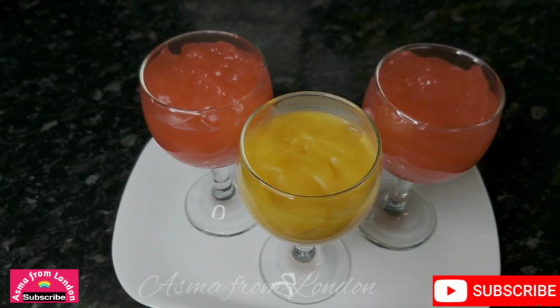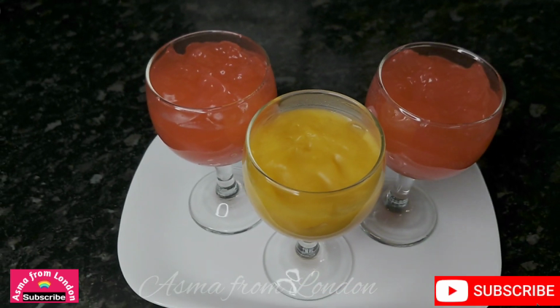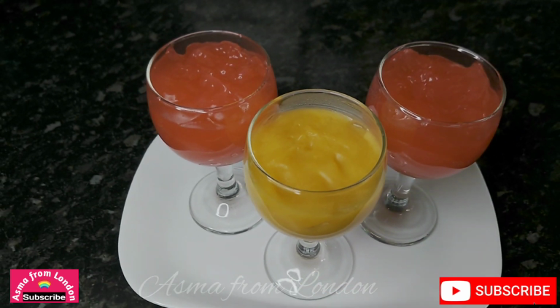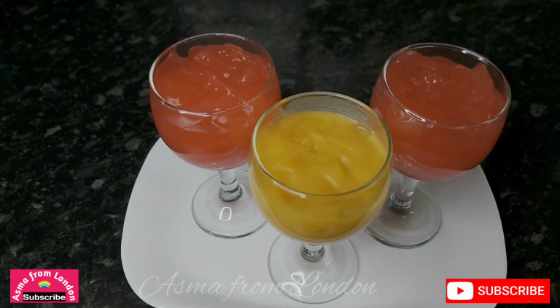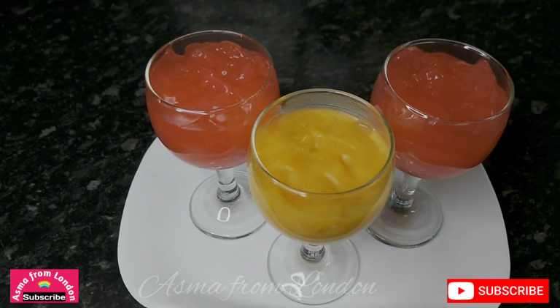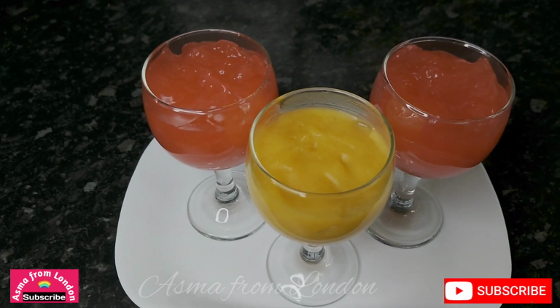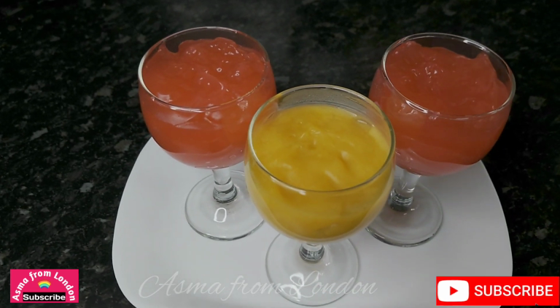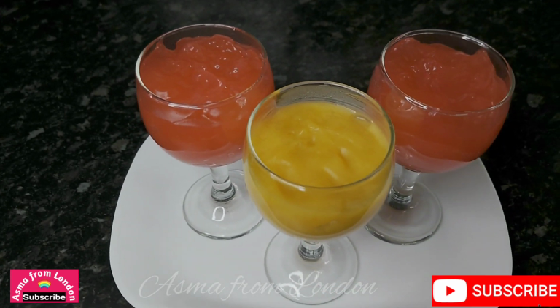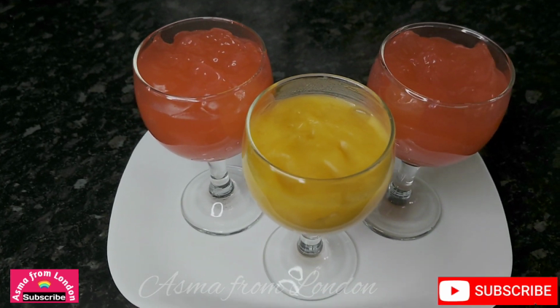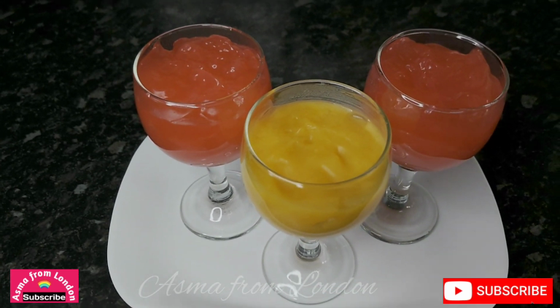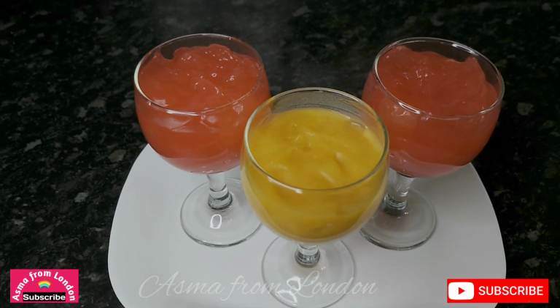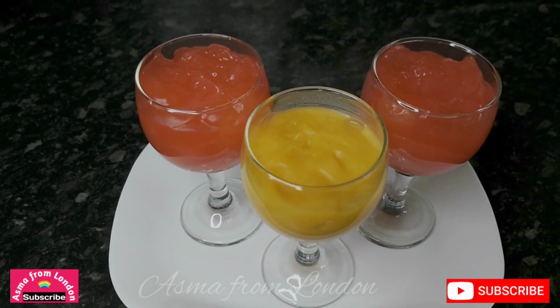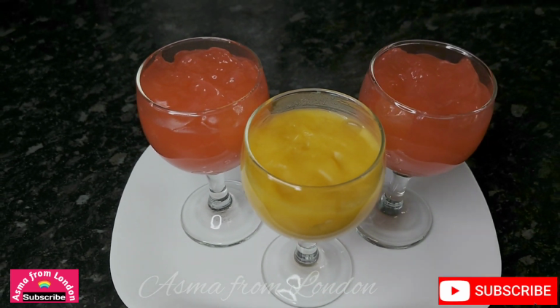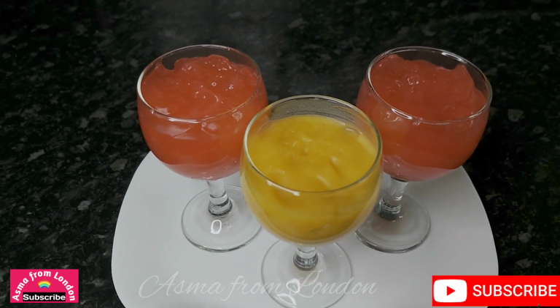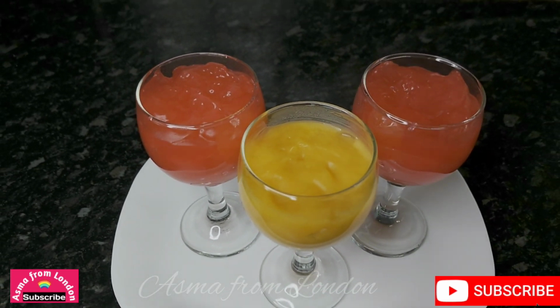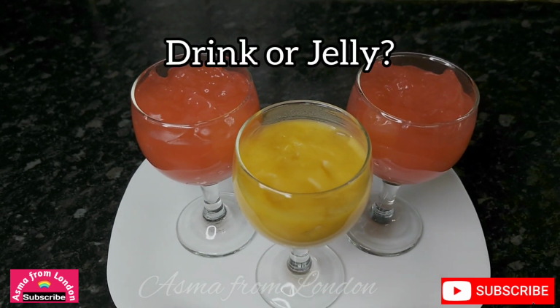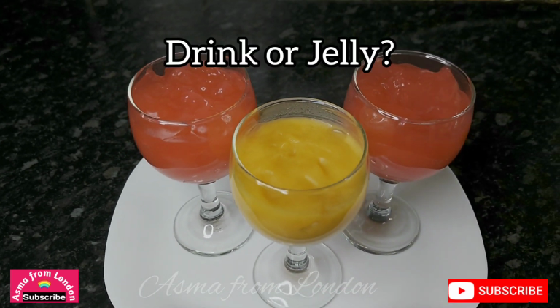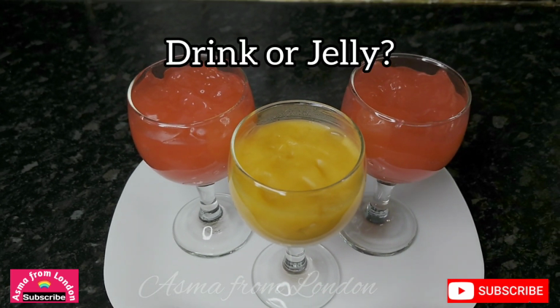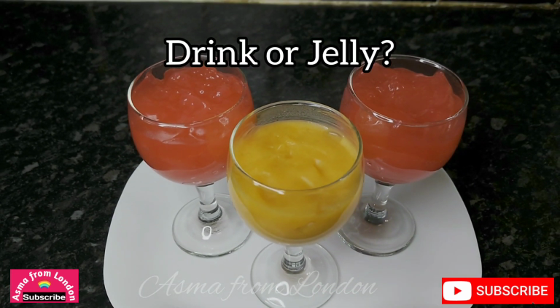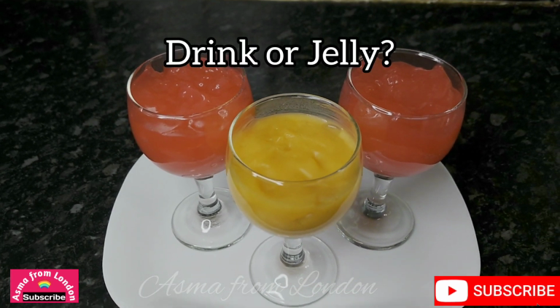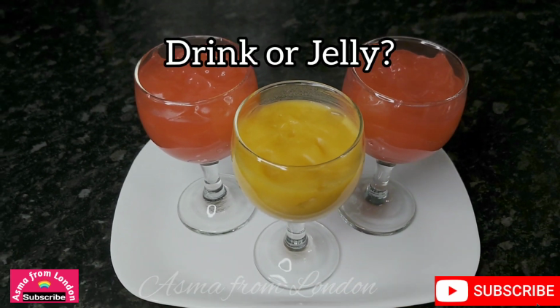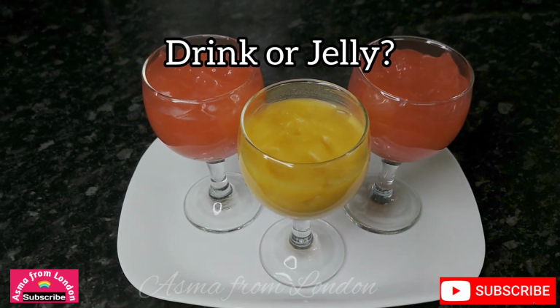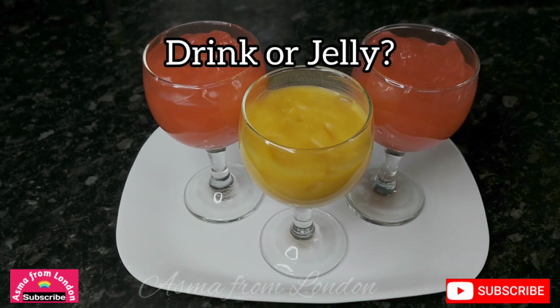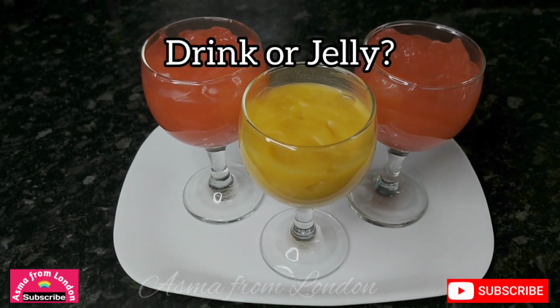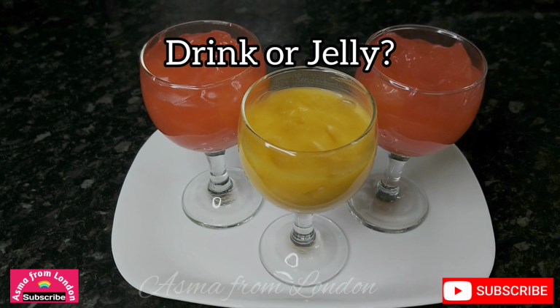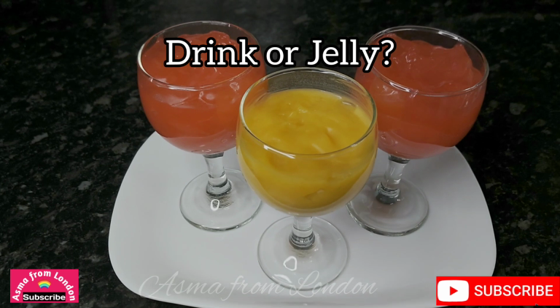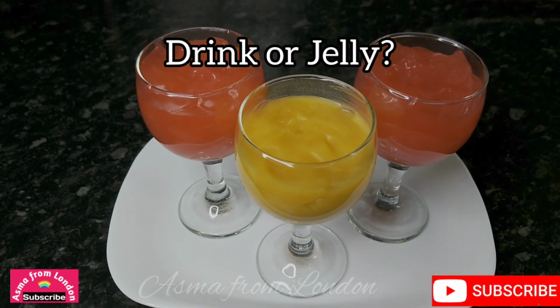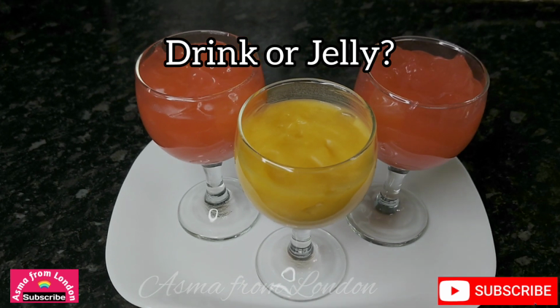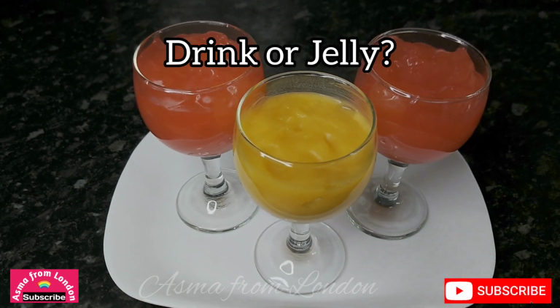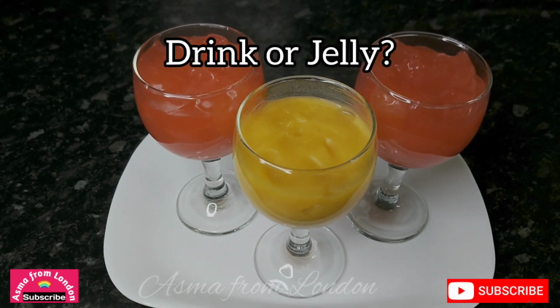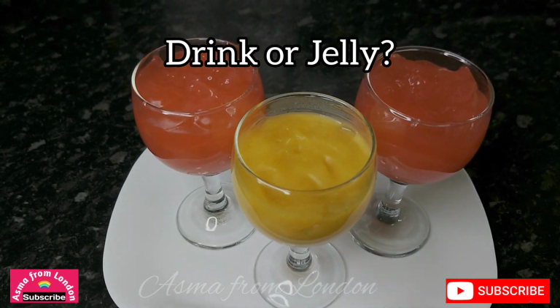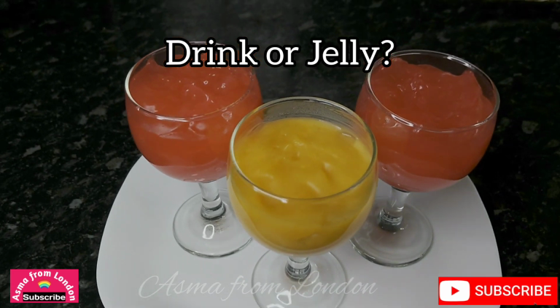This drink is jelly — it's not jelly! So let's start.